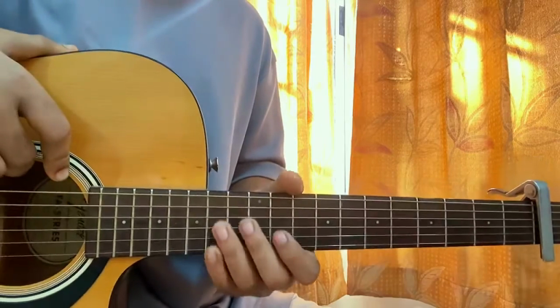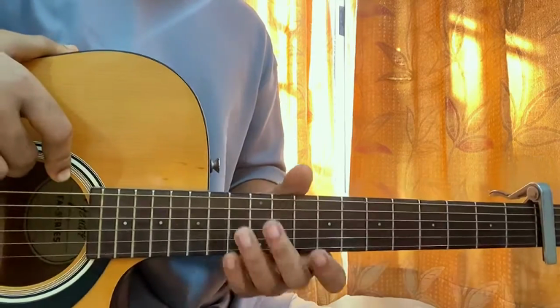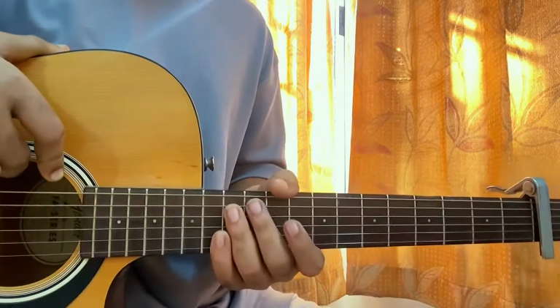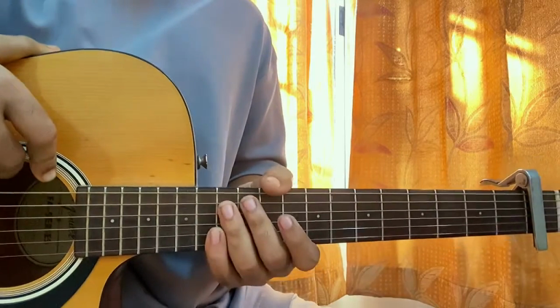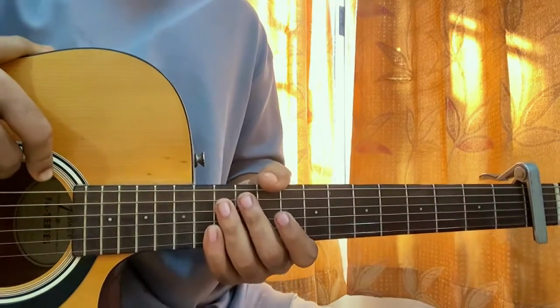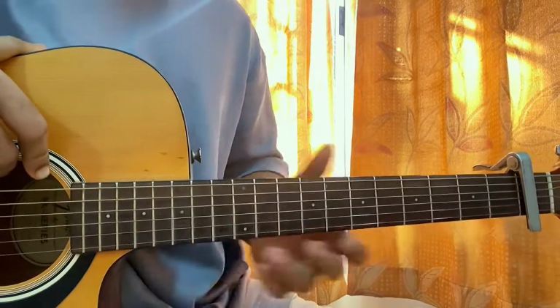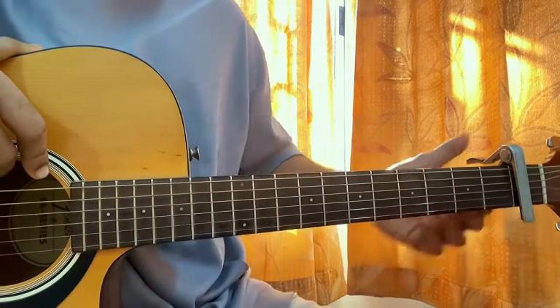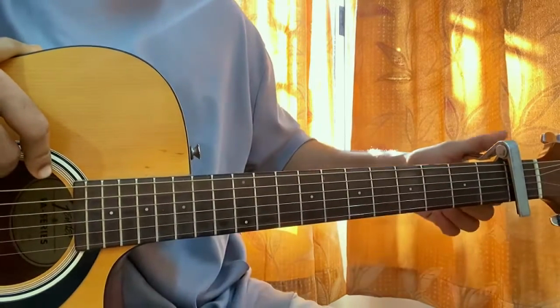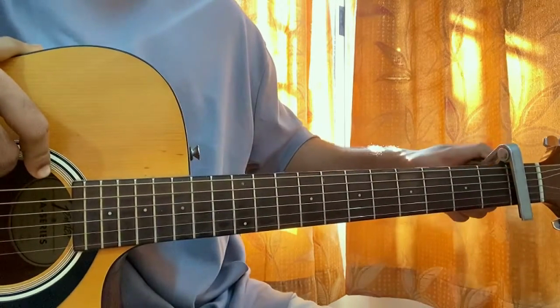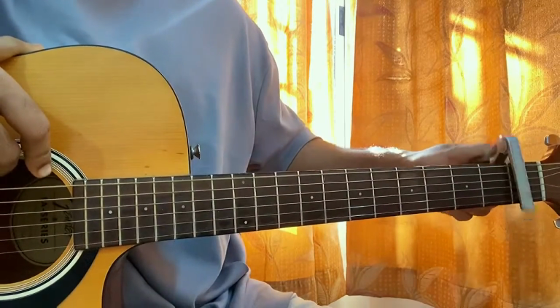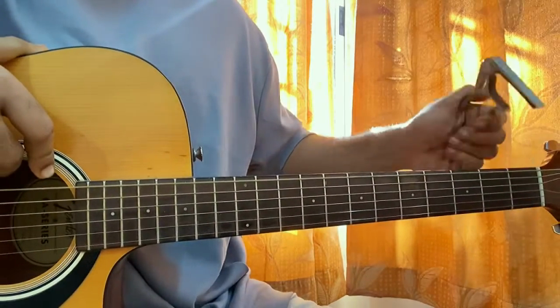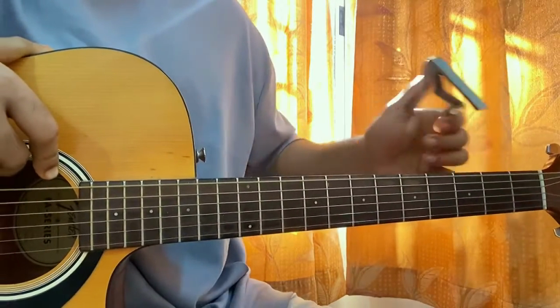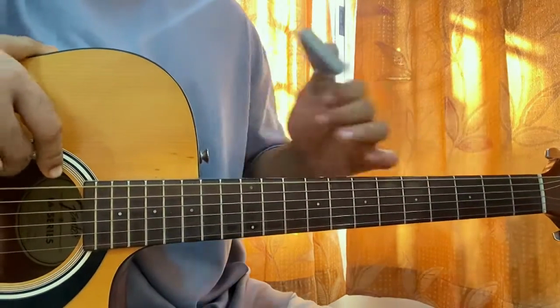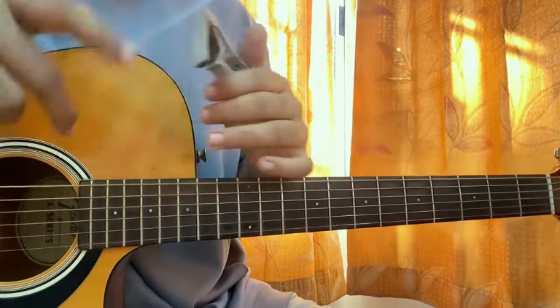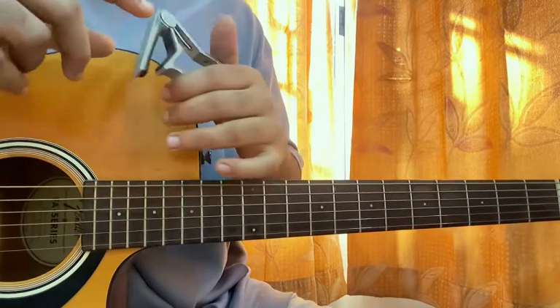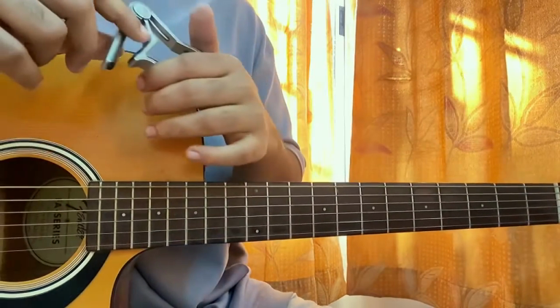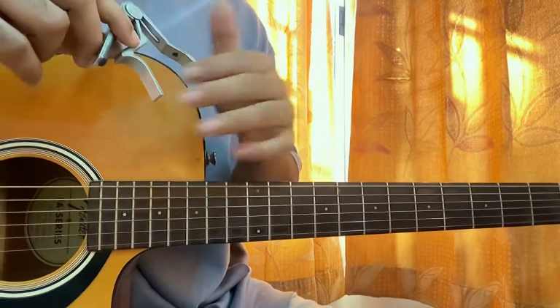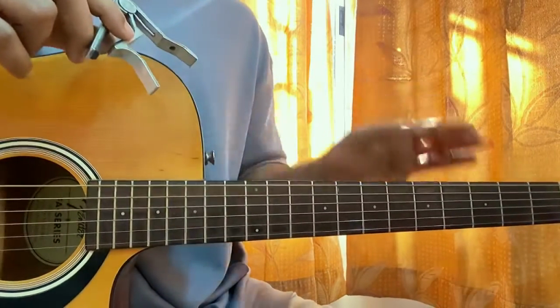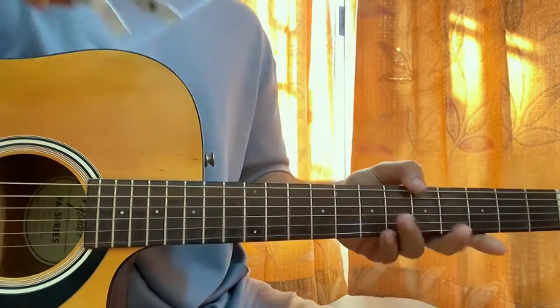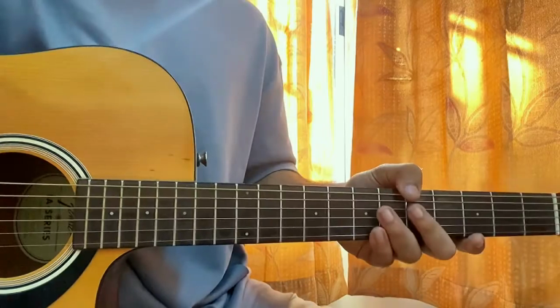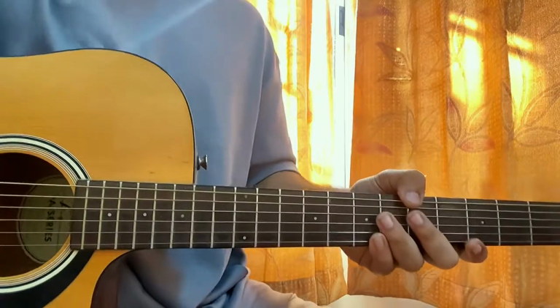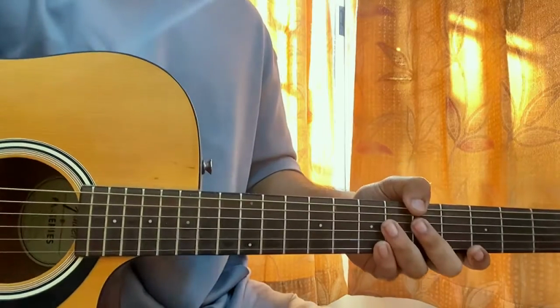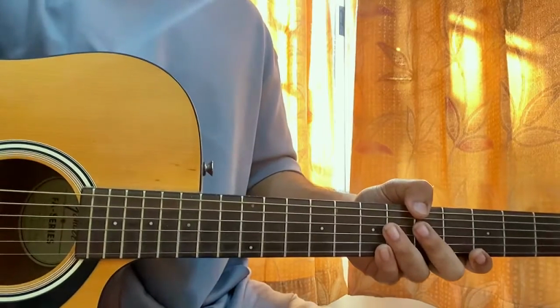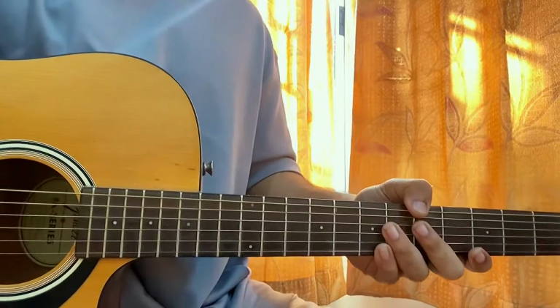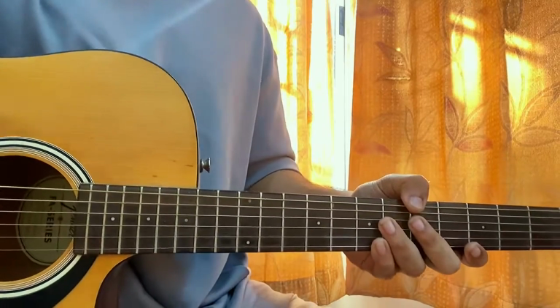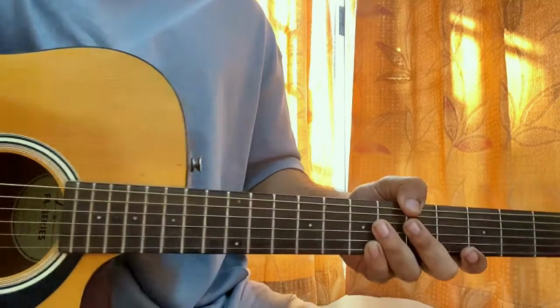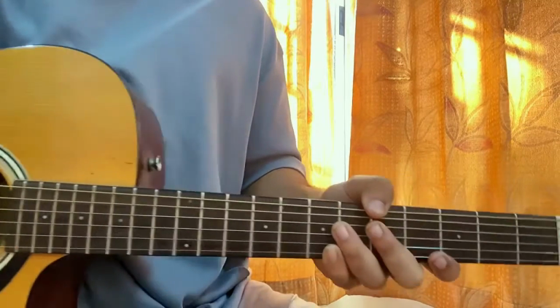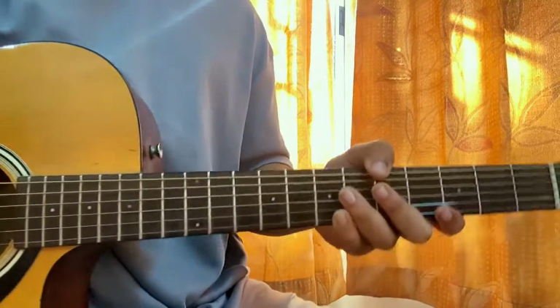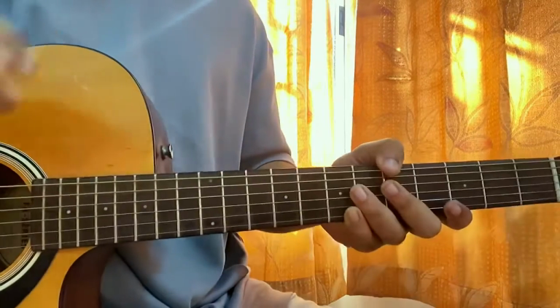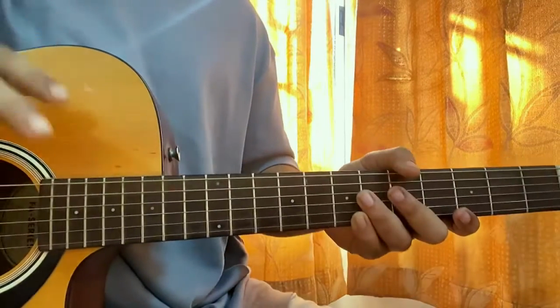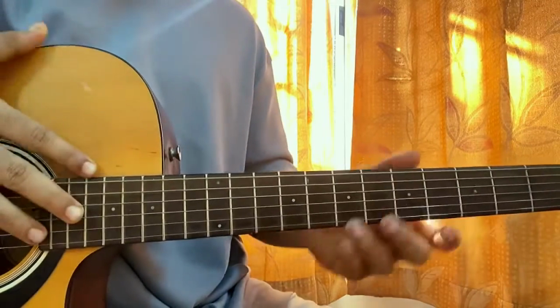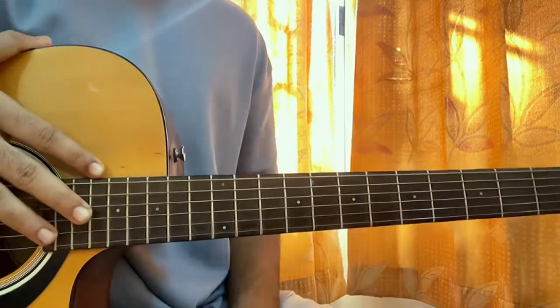We got the capo on fret 1, but leave that — let's talk about the tuning. It's not in standard, so listen carefully to what I'm saying.